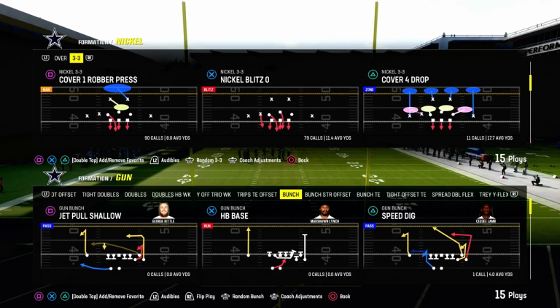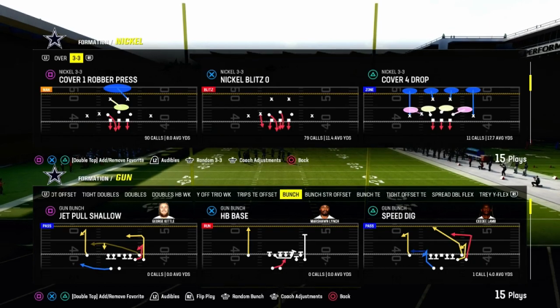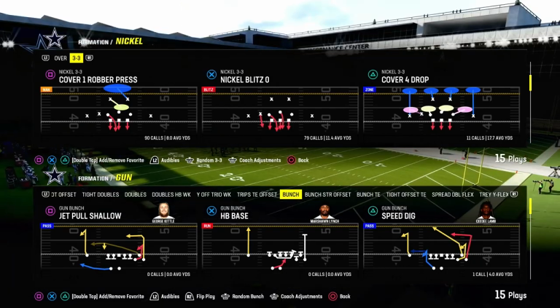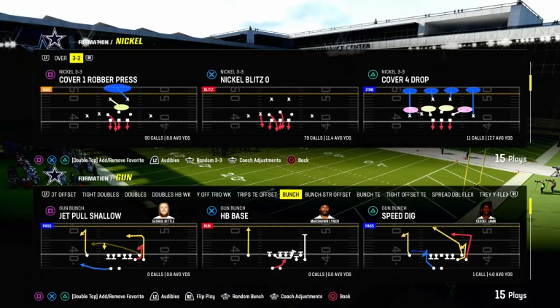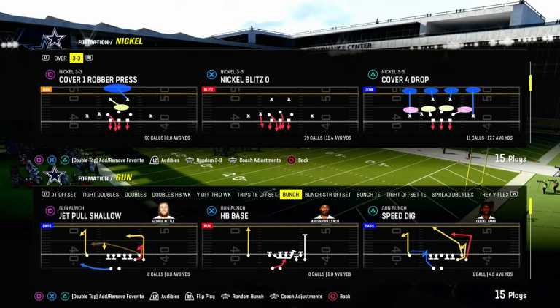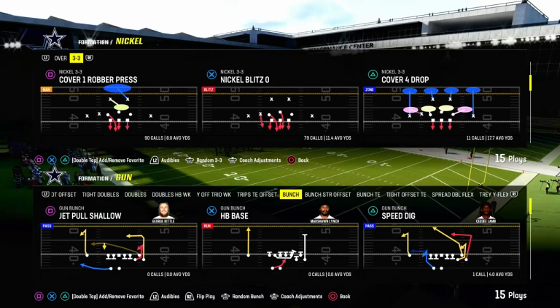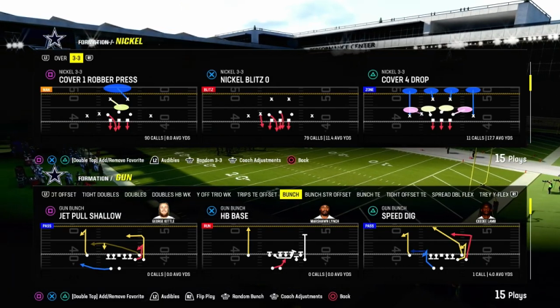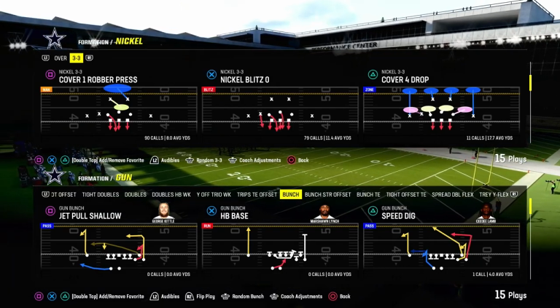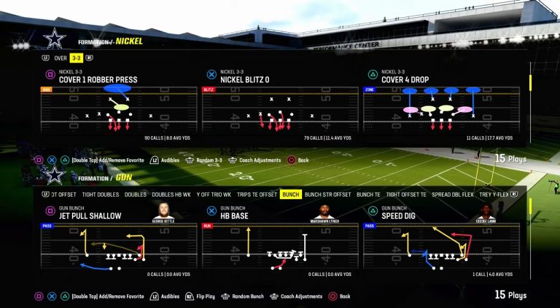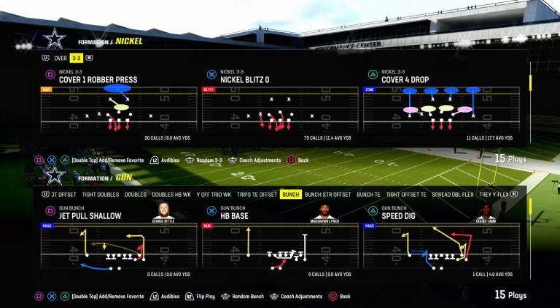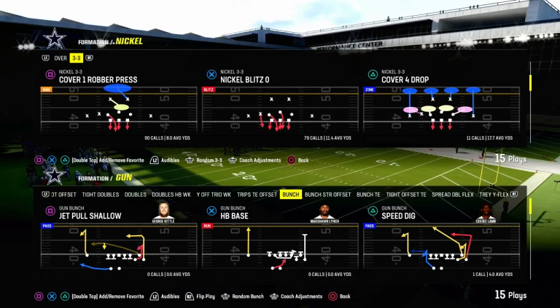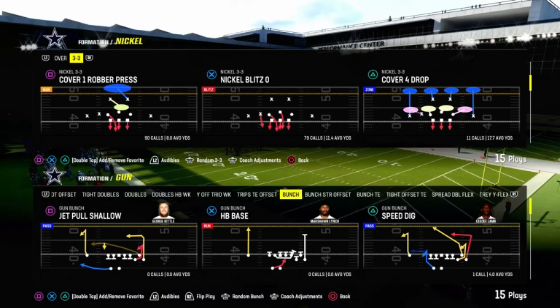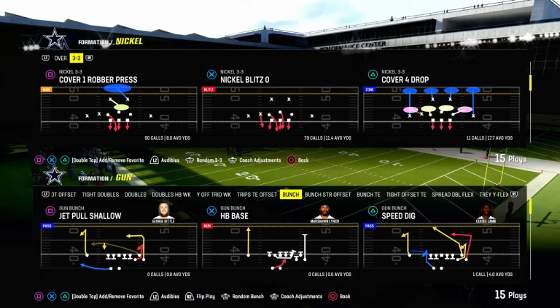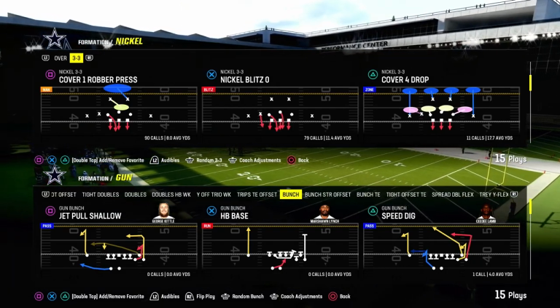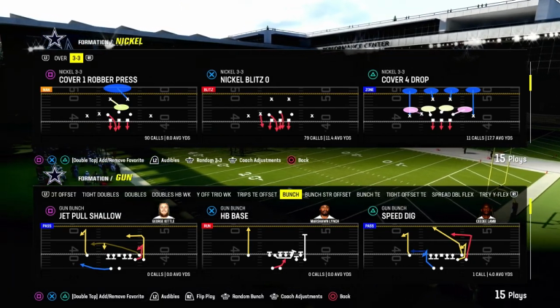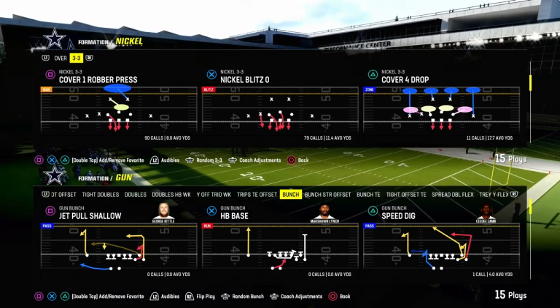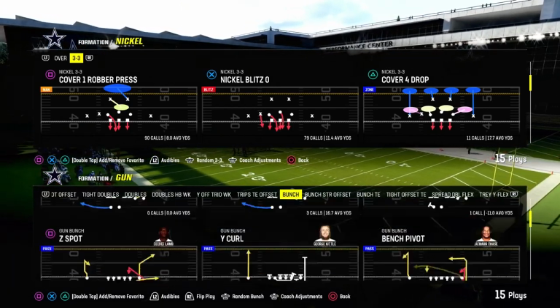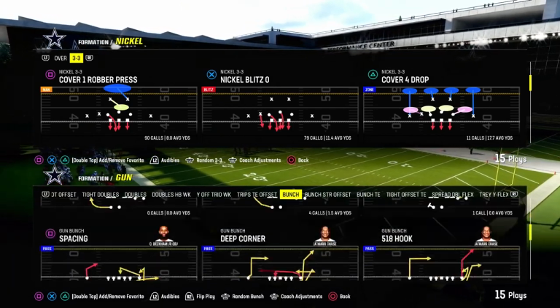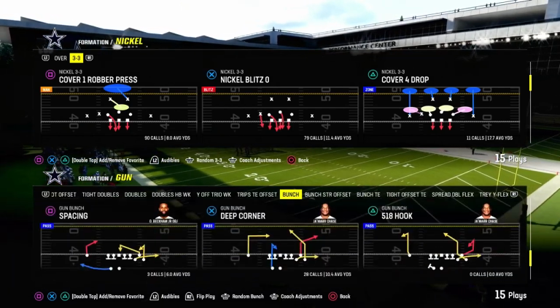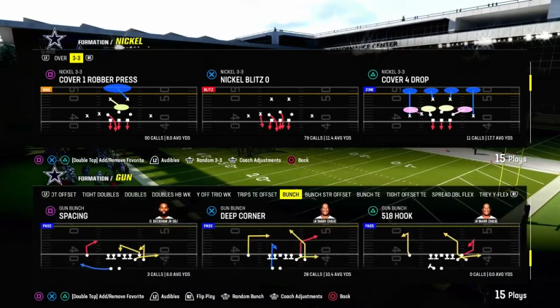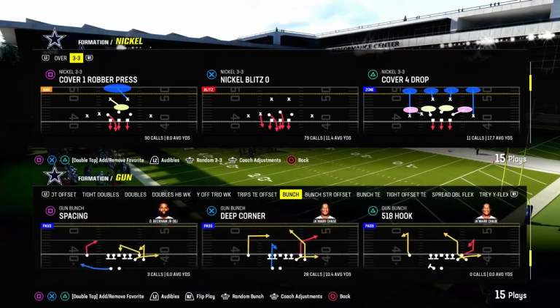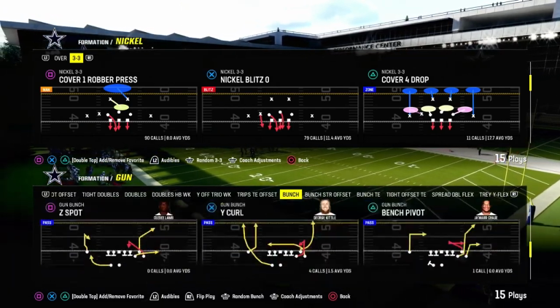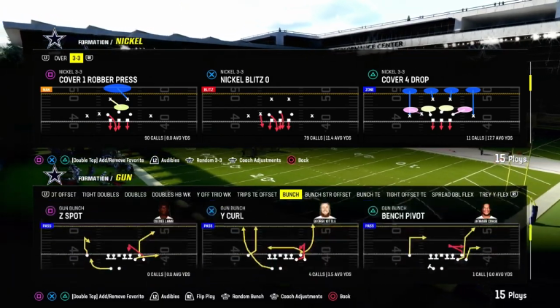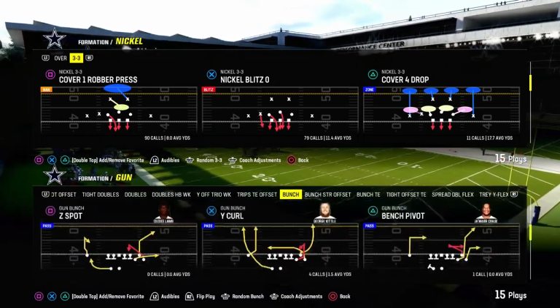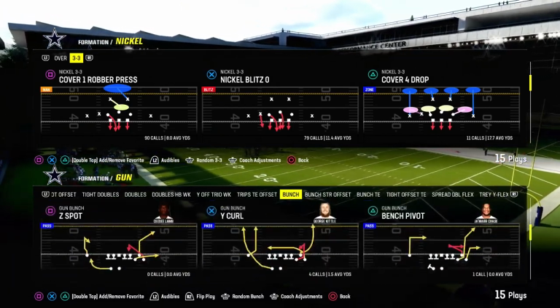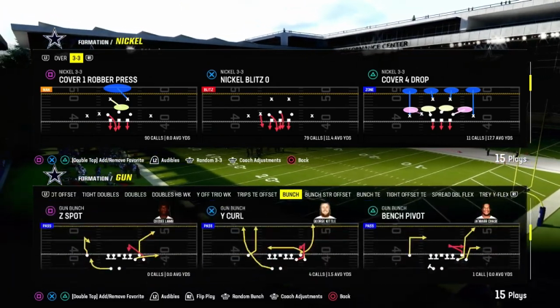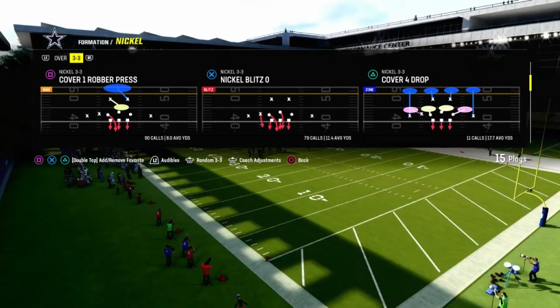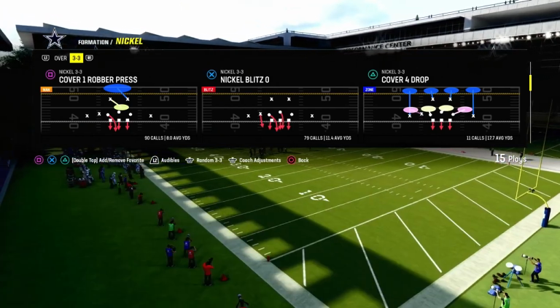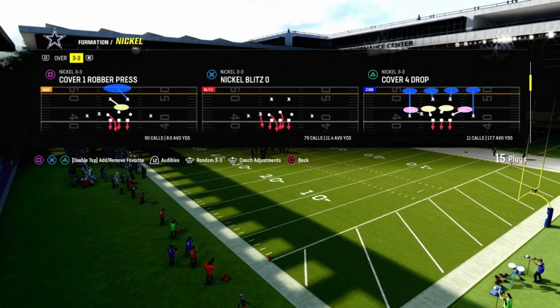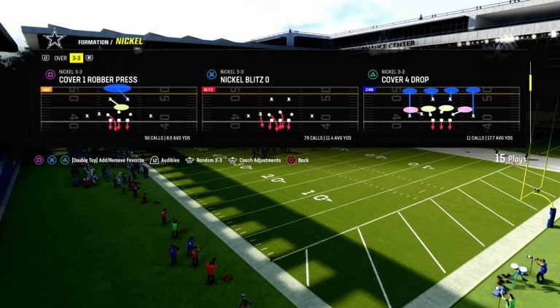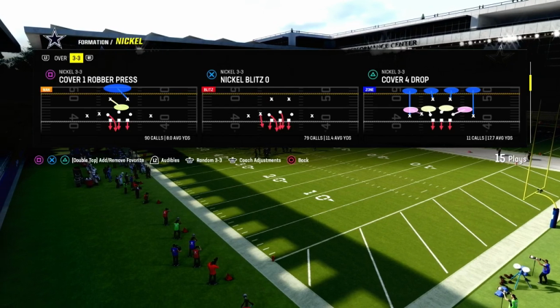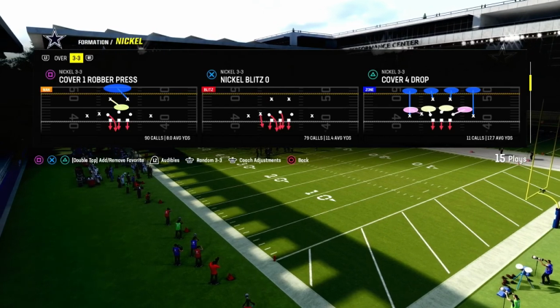Today's video, we're going to show you one of the best blitzes in Madden 24 right now. It's going to come to us out of the Nickel 3-3 formation.